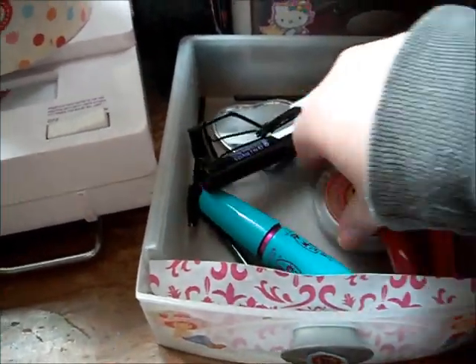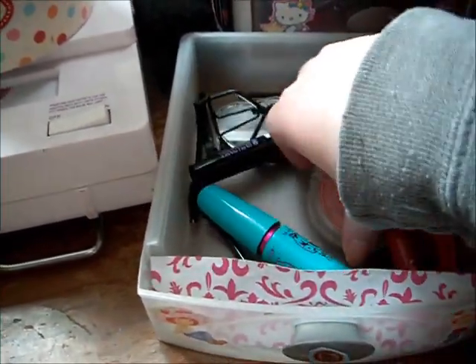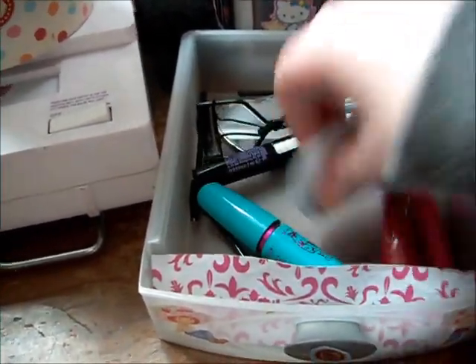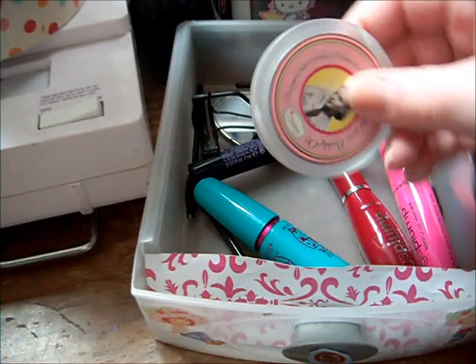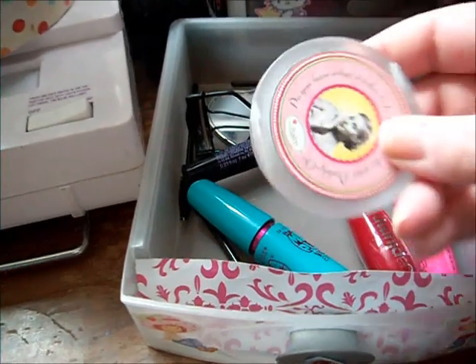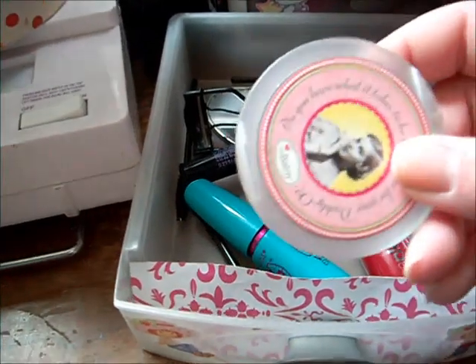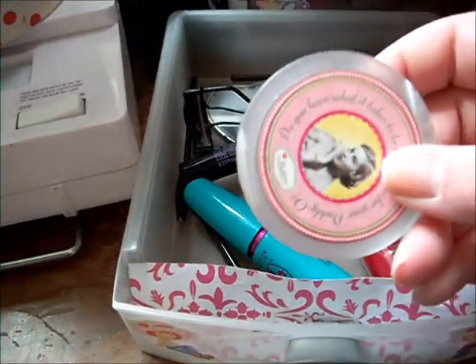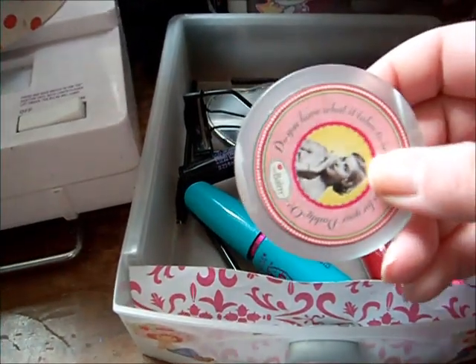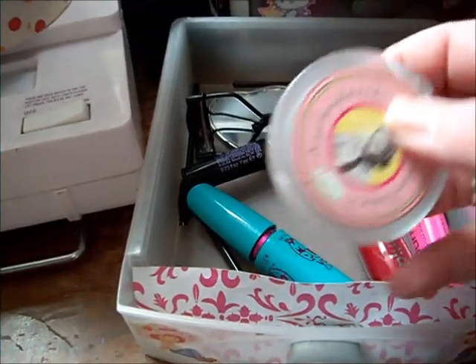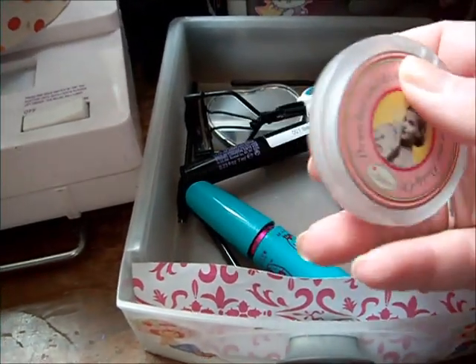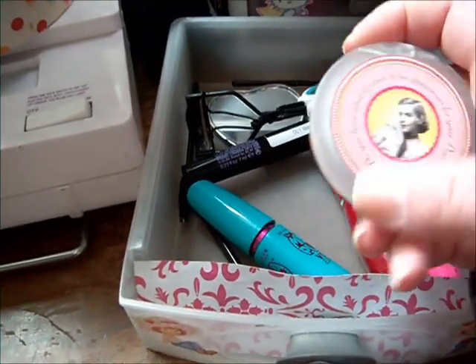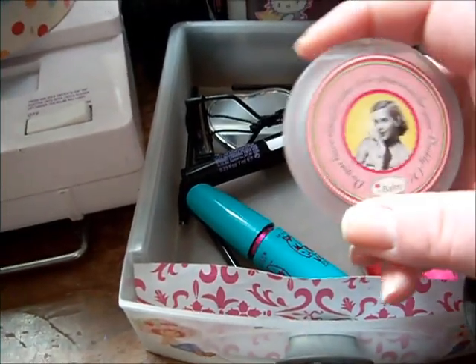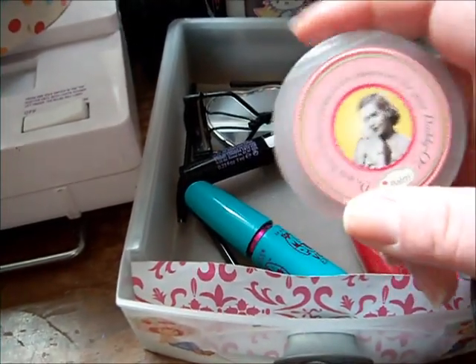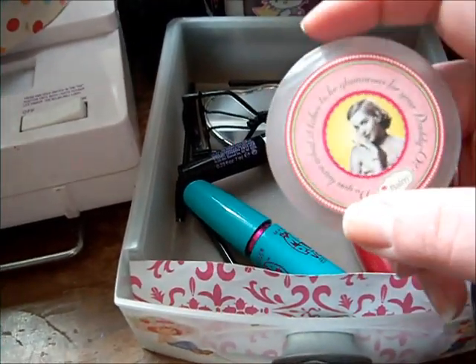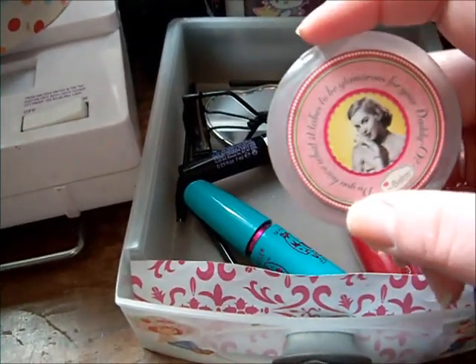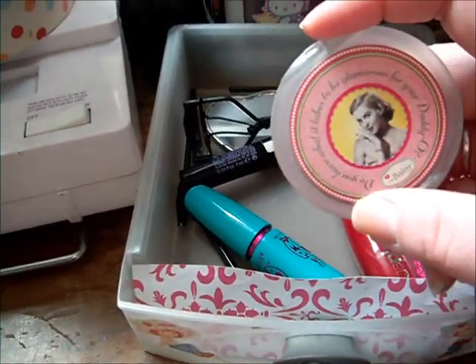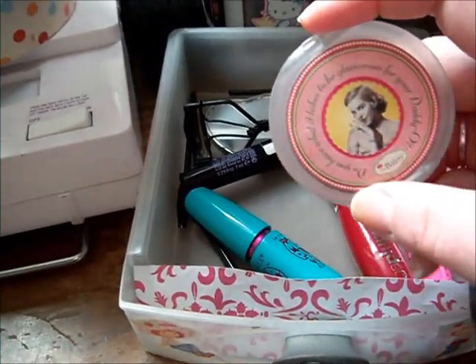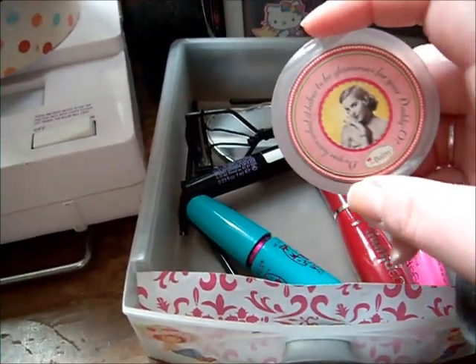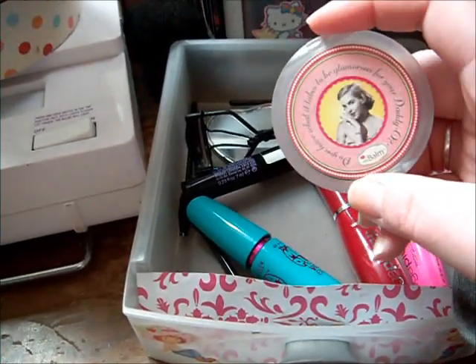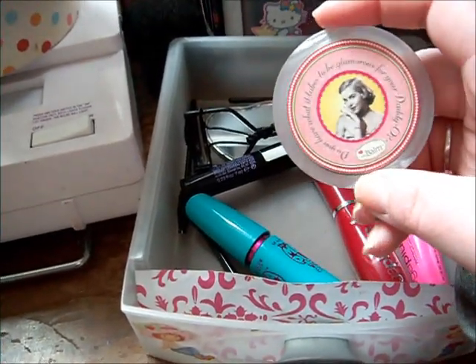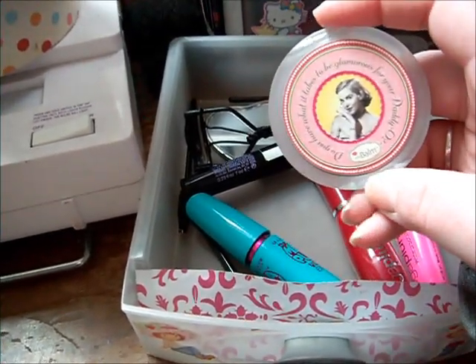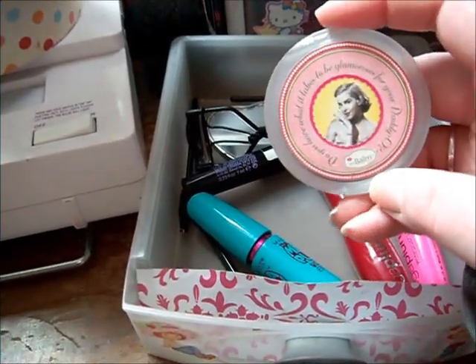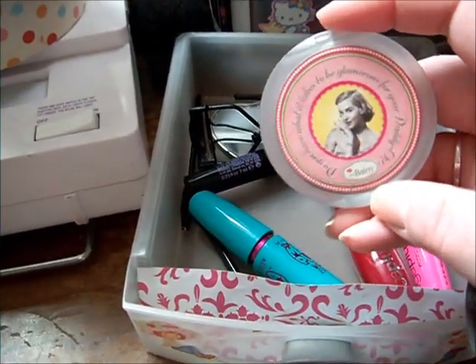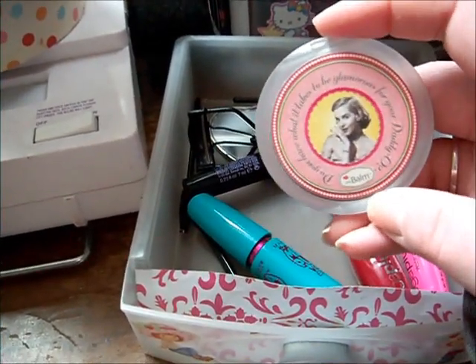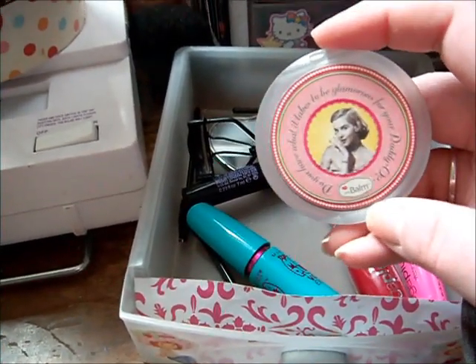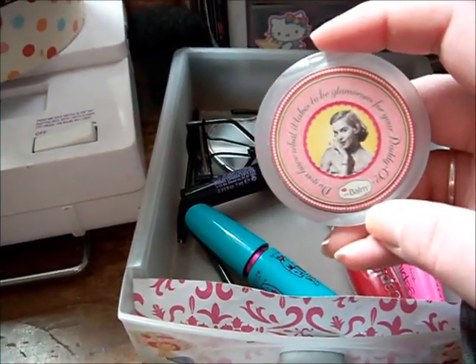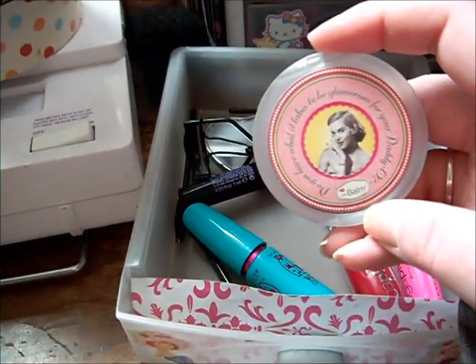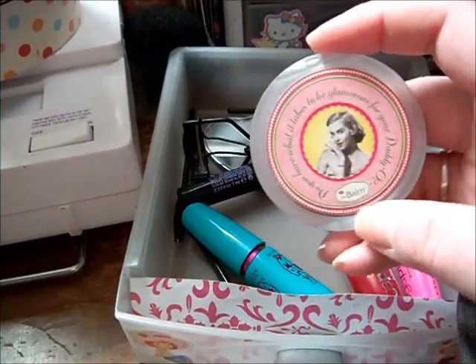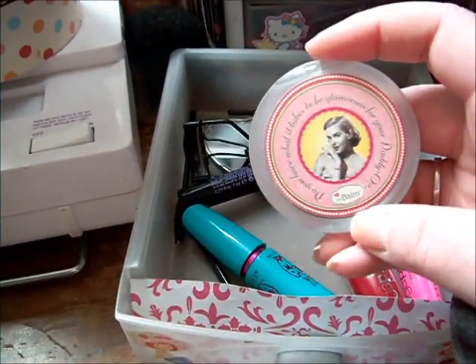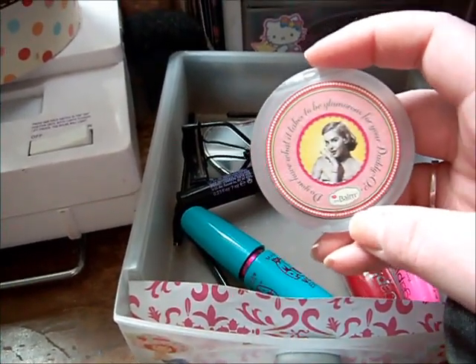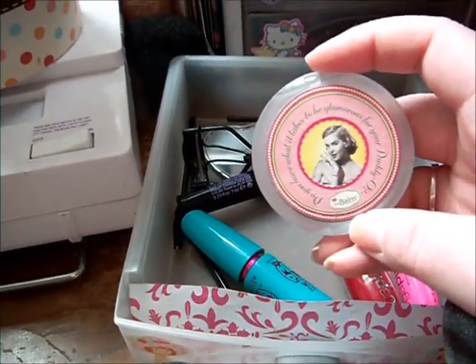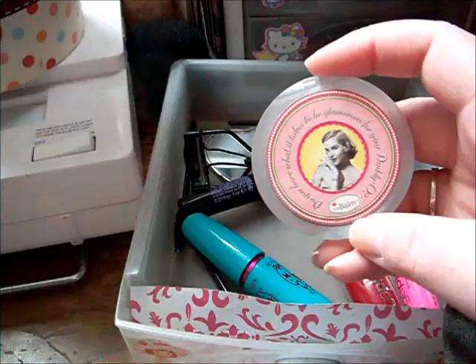I also have this cute little mirror which I've had for years — it's from the Balm.